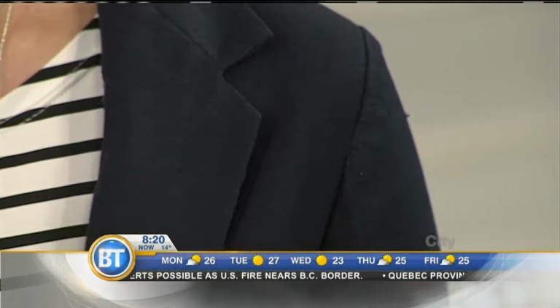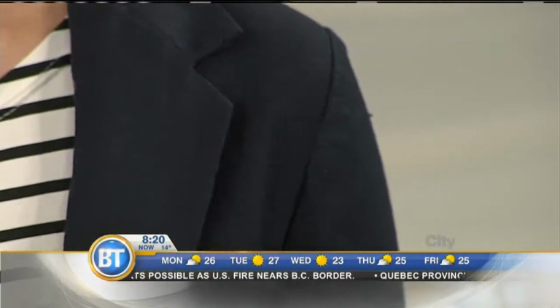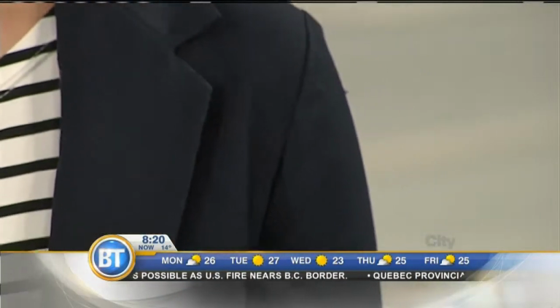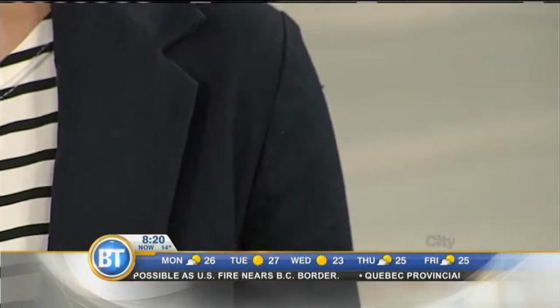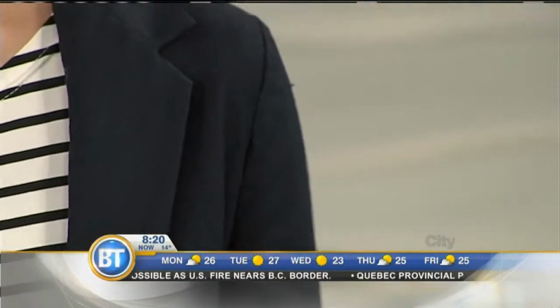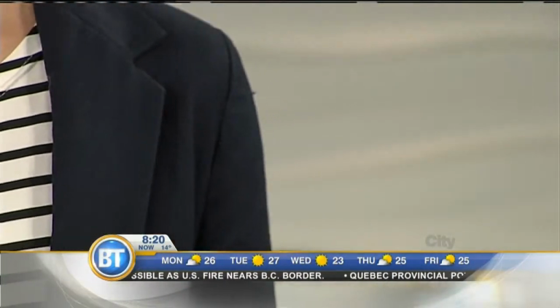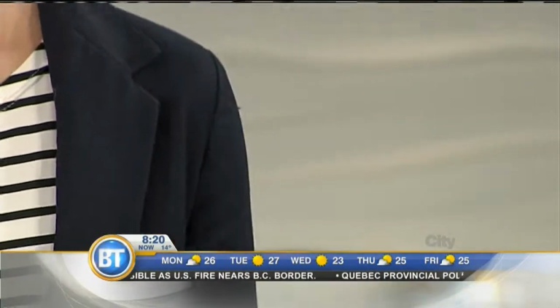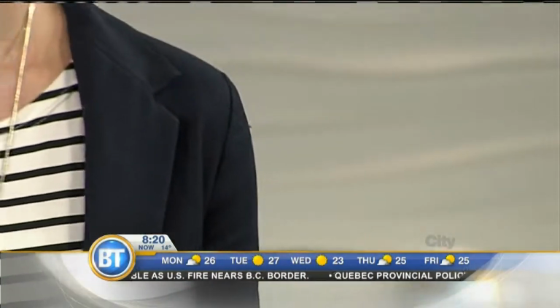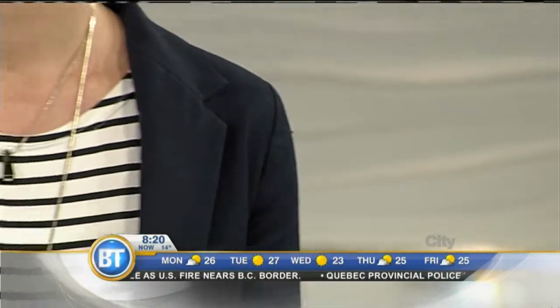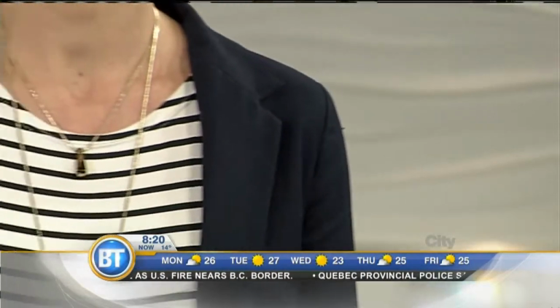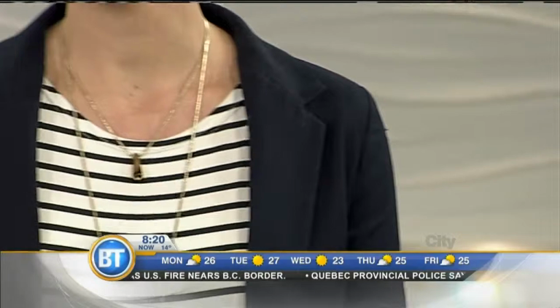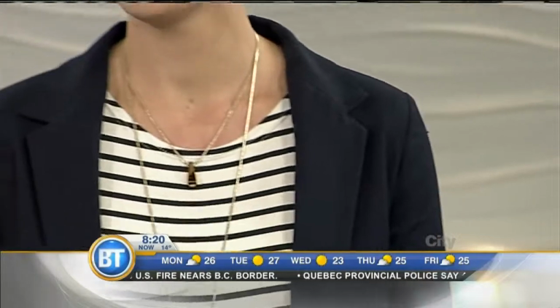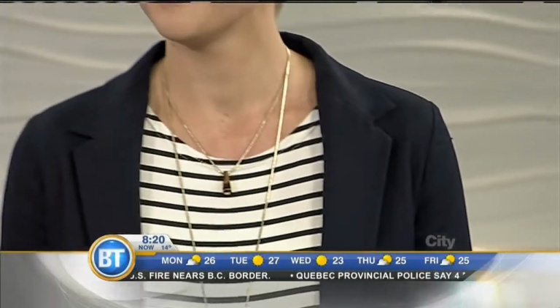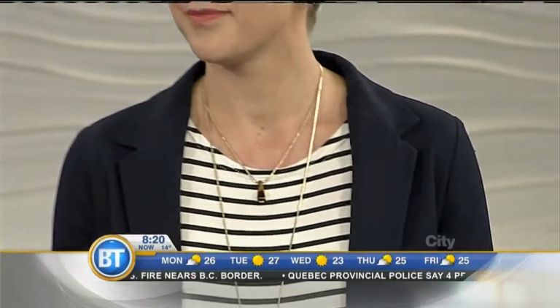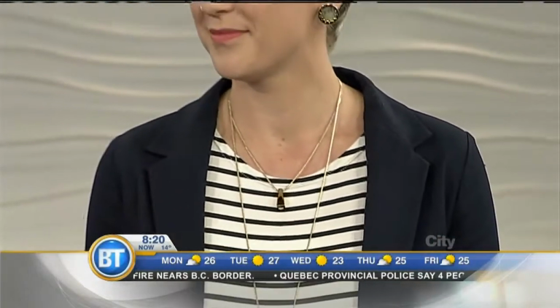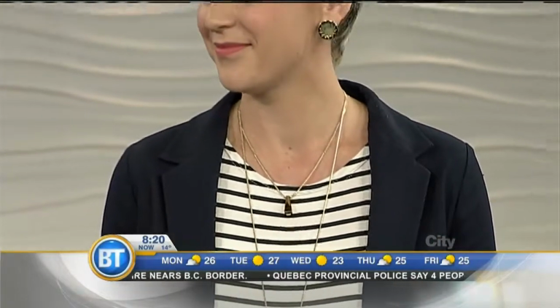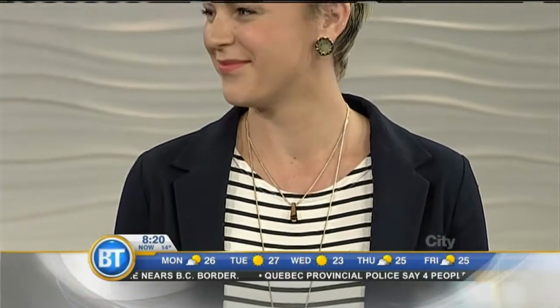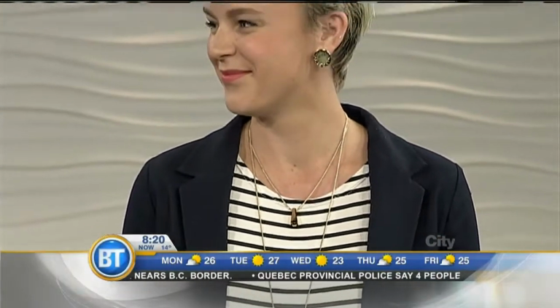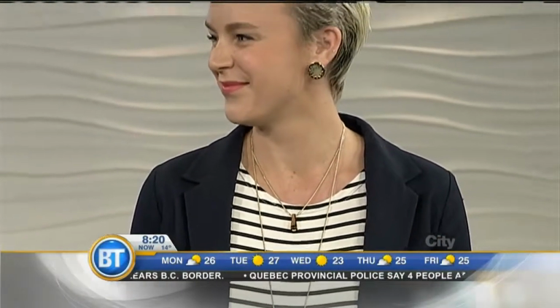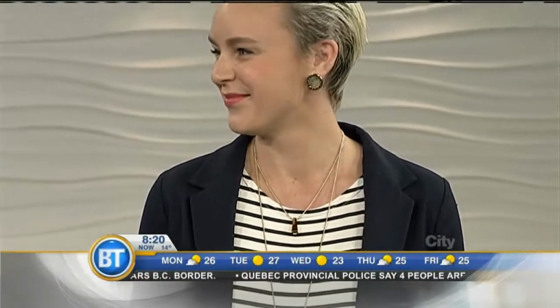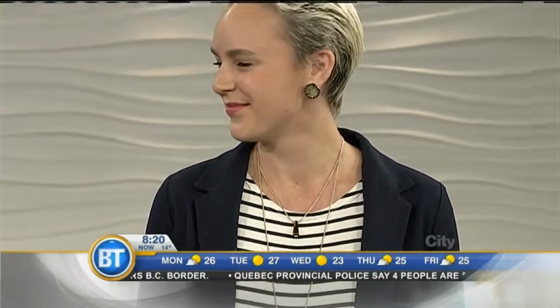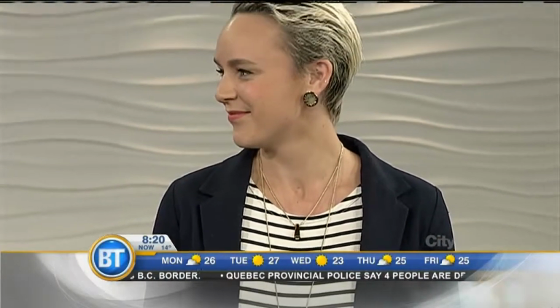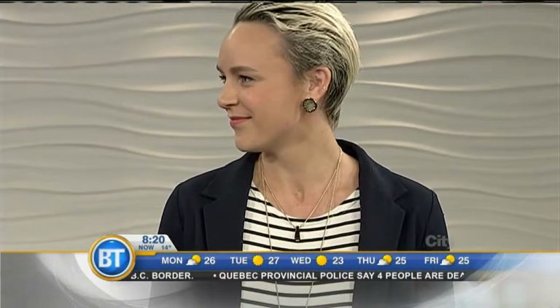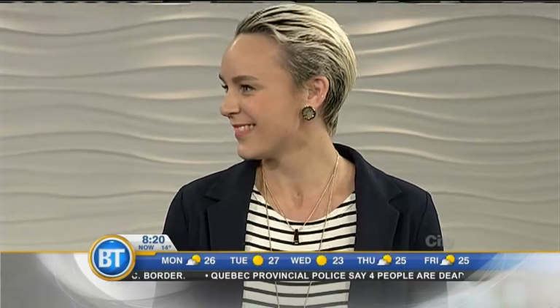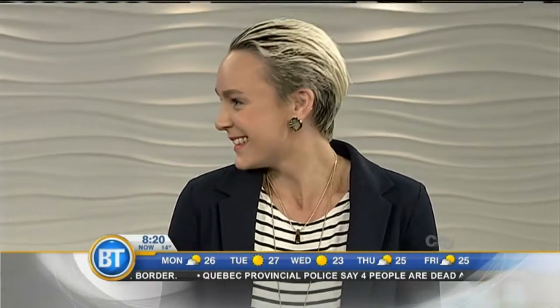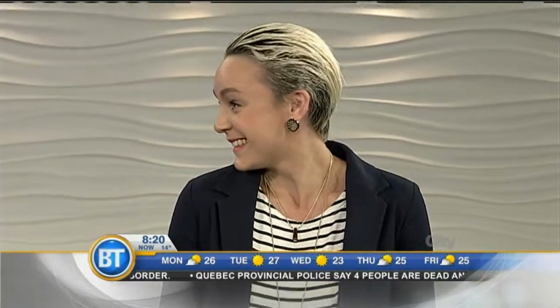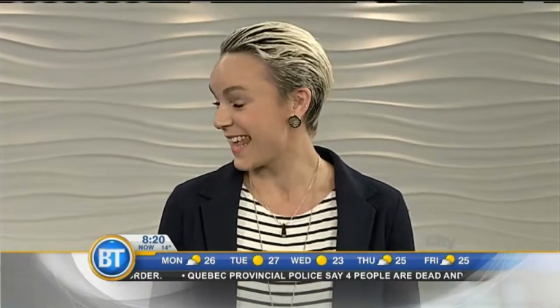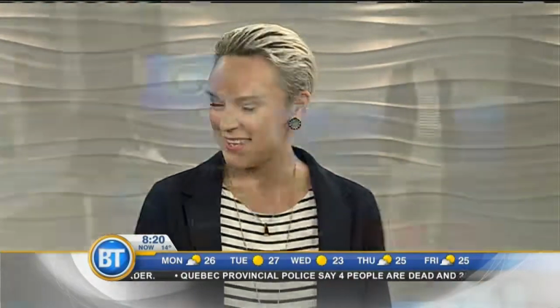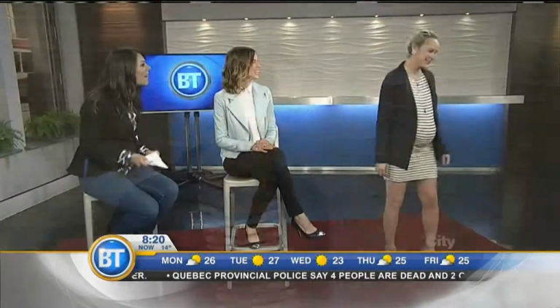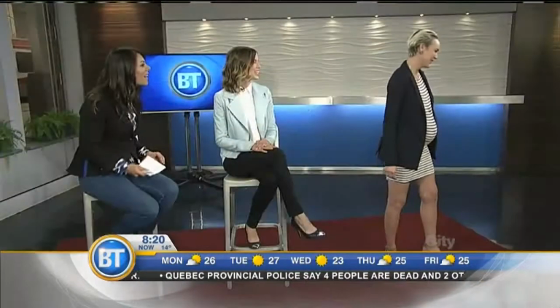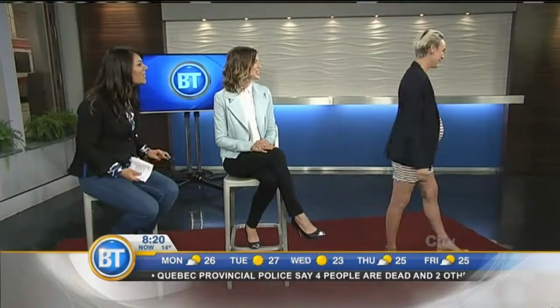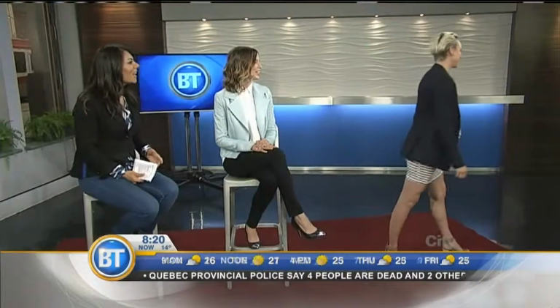Jeans, t-shirt, and then add this blazer and you're good to go. Beautiful — I love that design. Thank you so much. Thank you, Sarah.